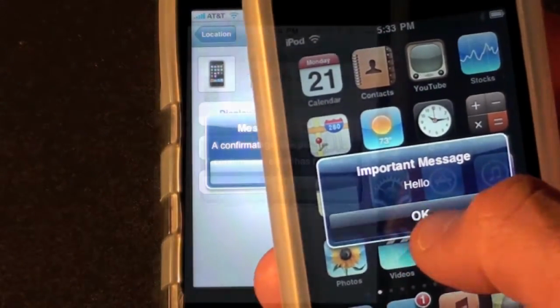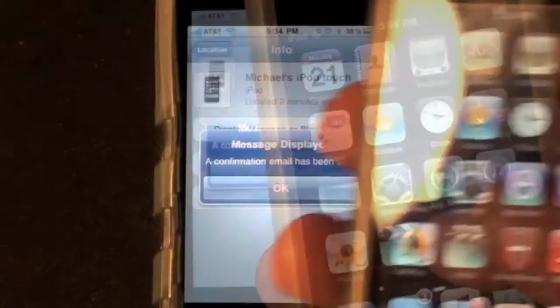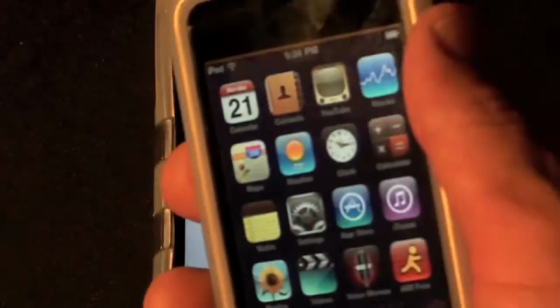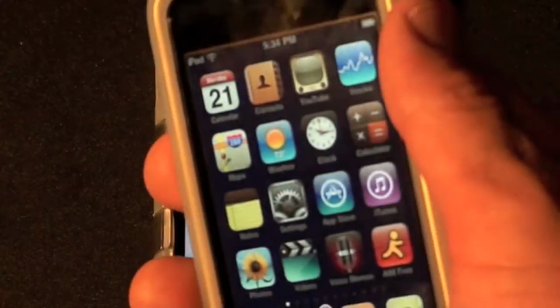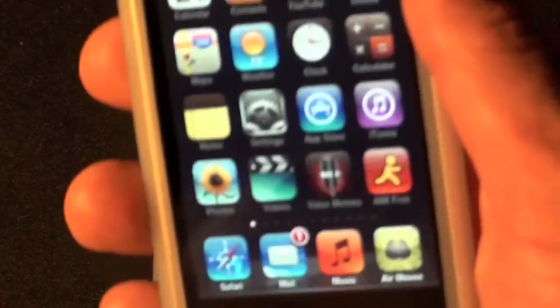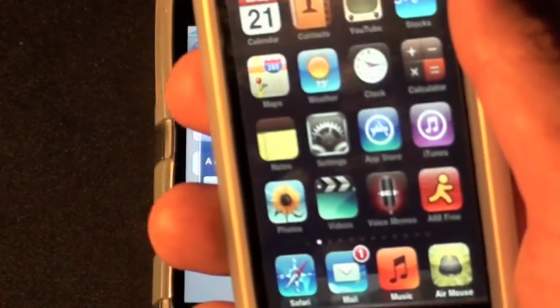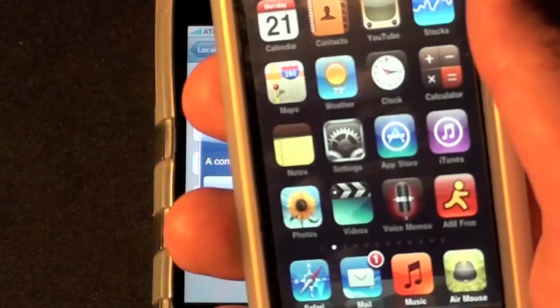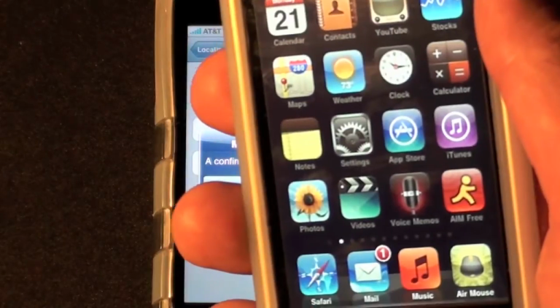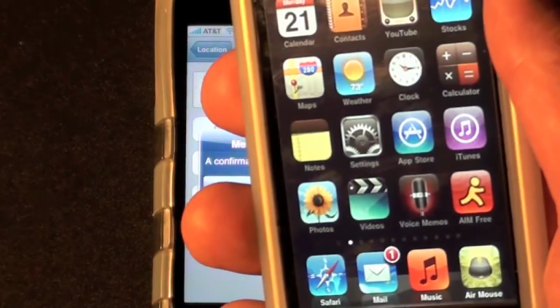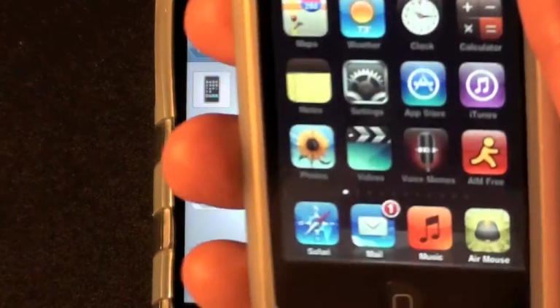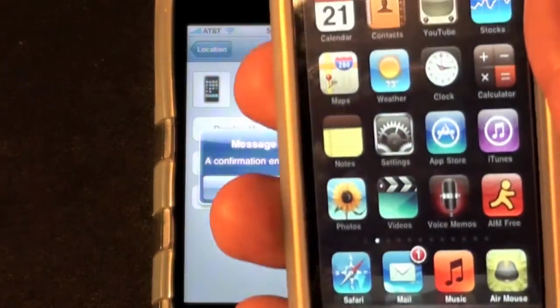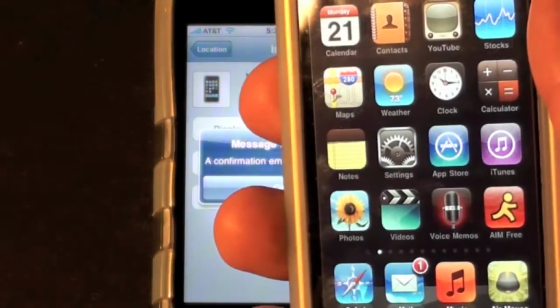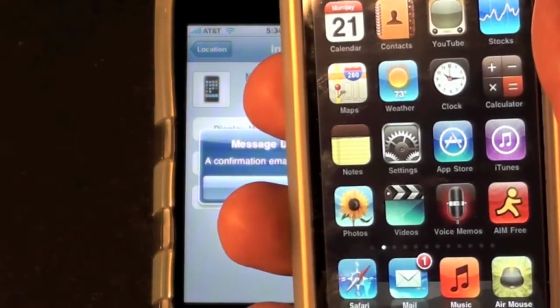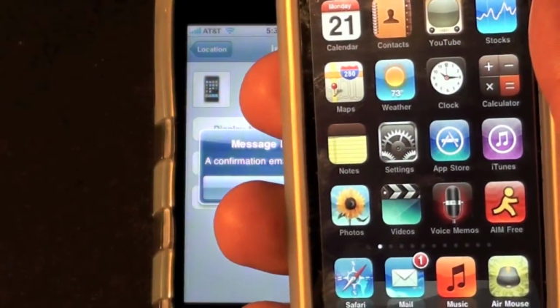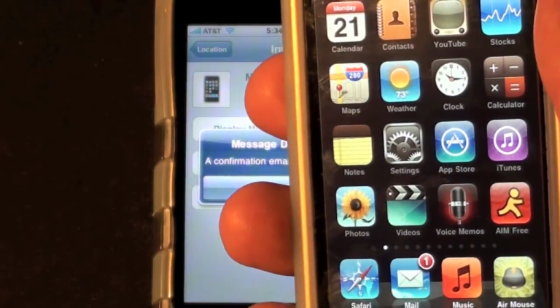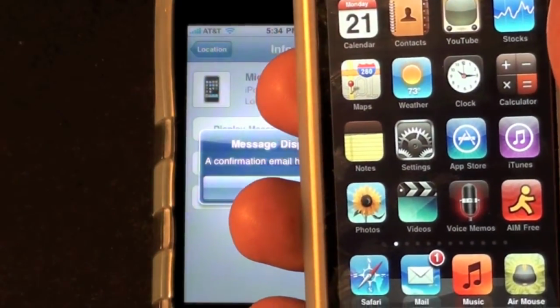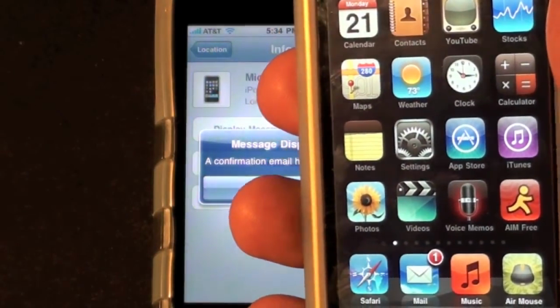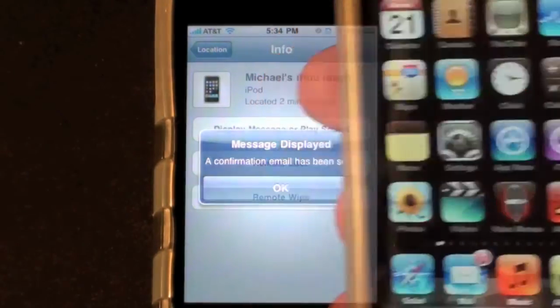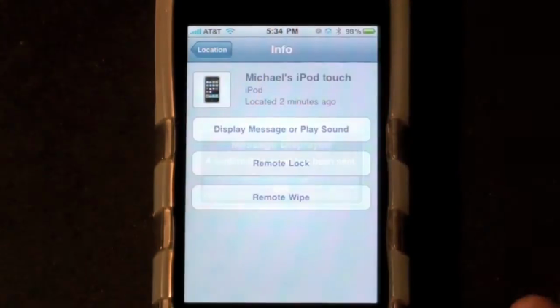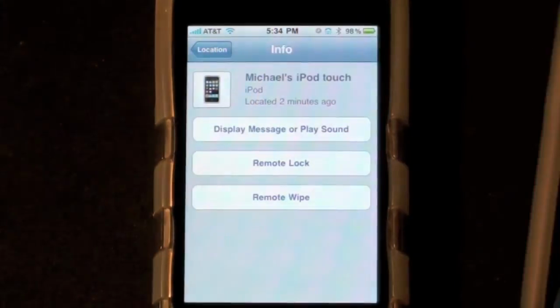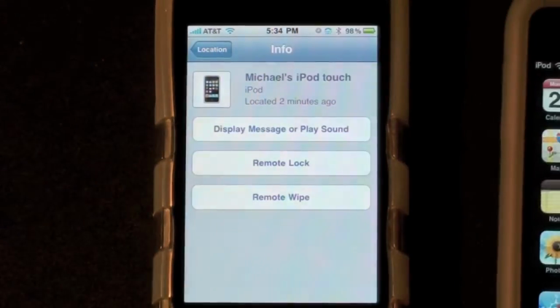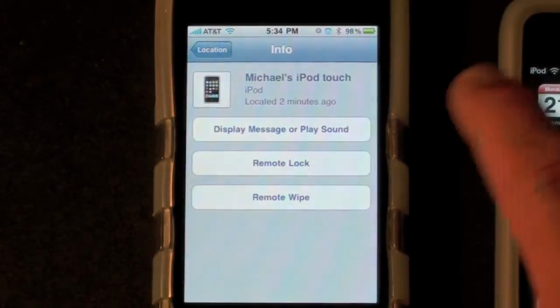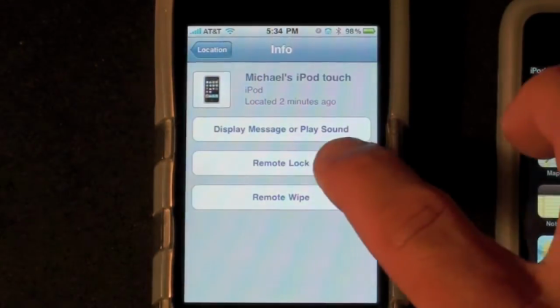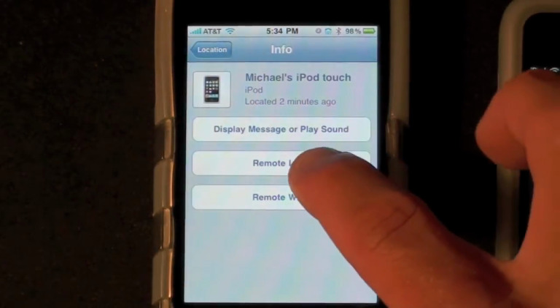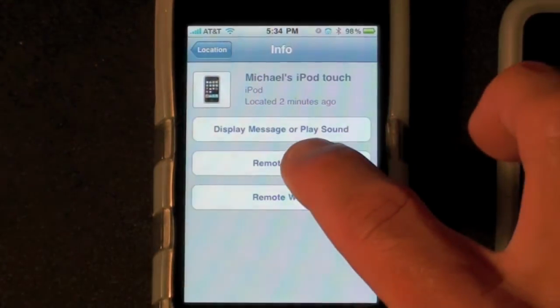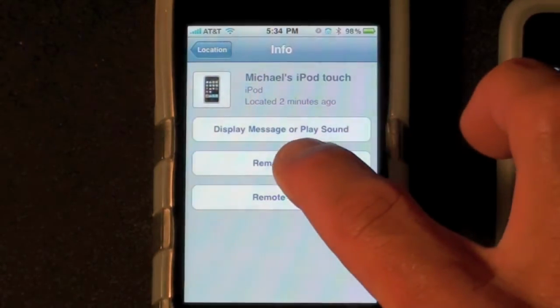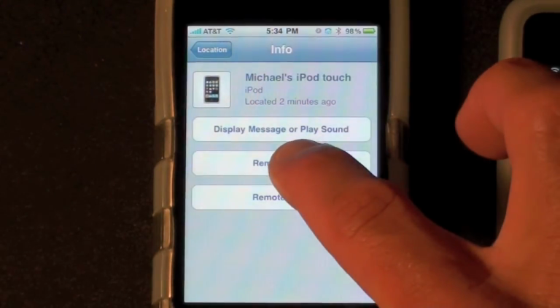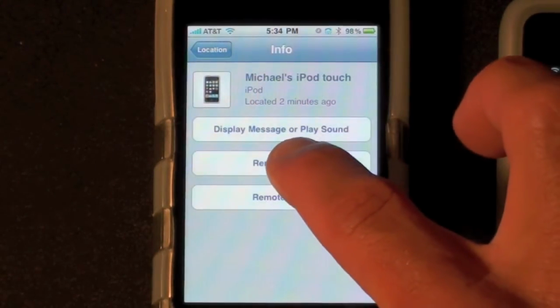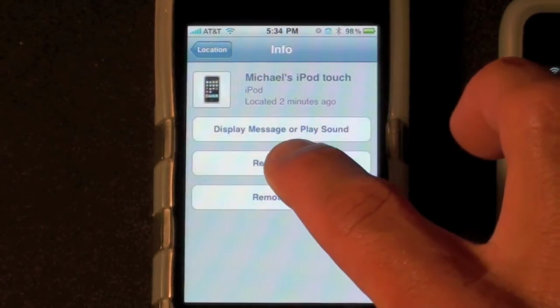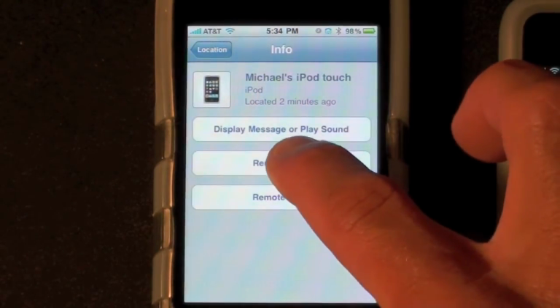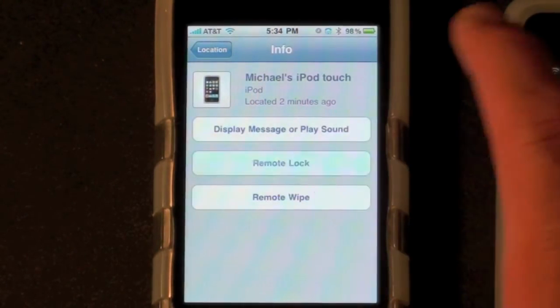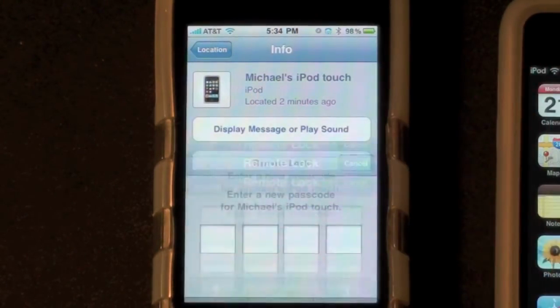Now let's say we're afraid that somebody has stolen this and we don't want them to have access to it. We have the option to remotely lock it. So let's go to remote lock.